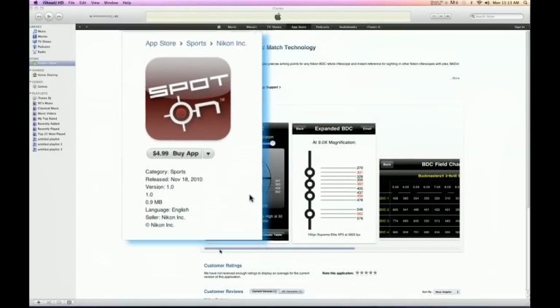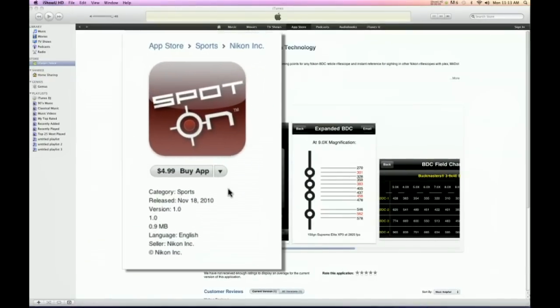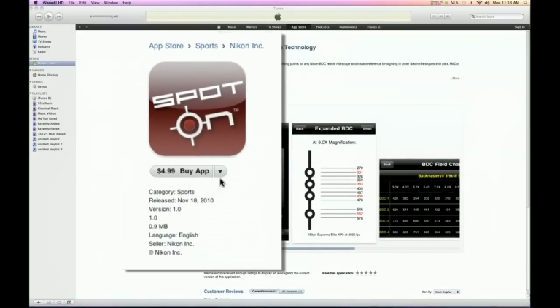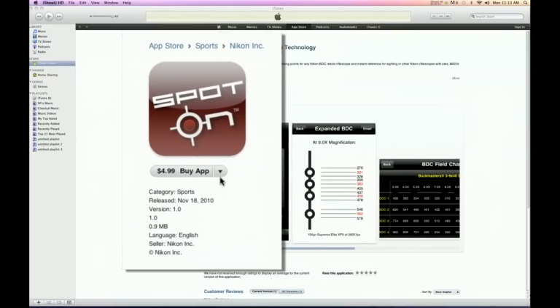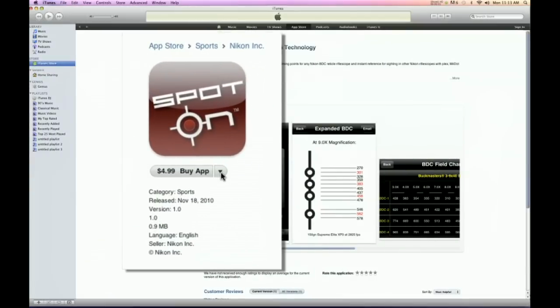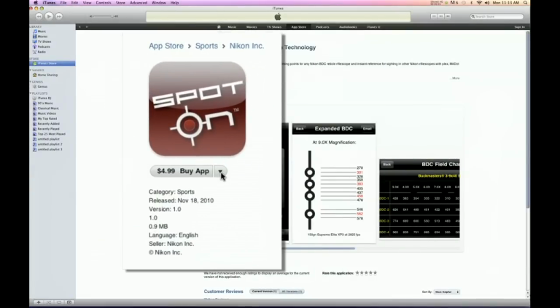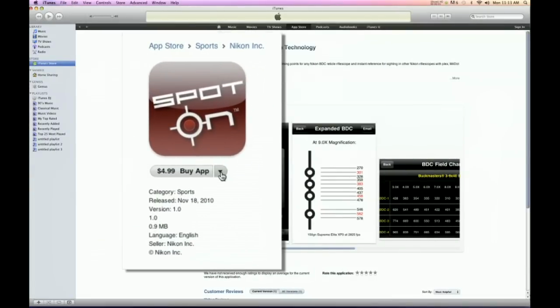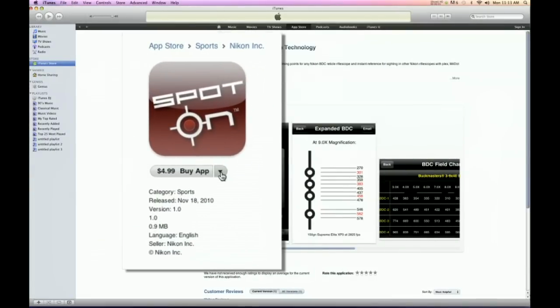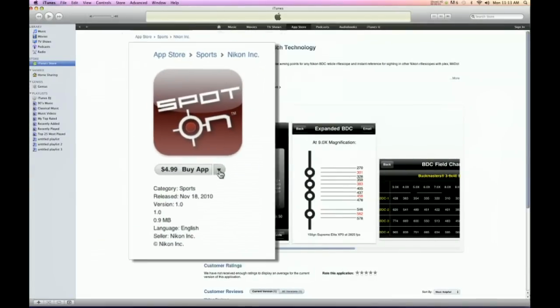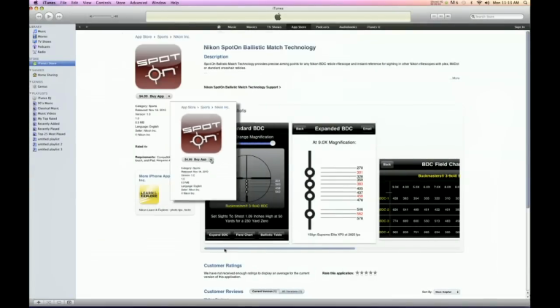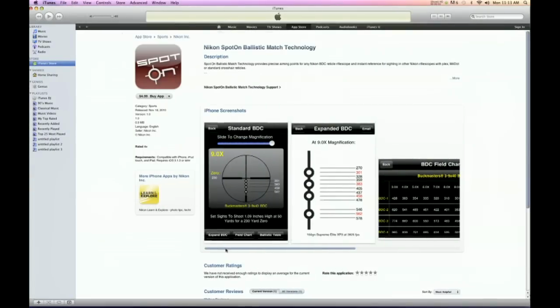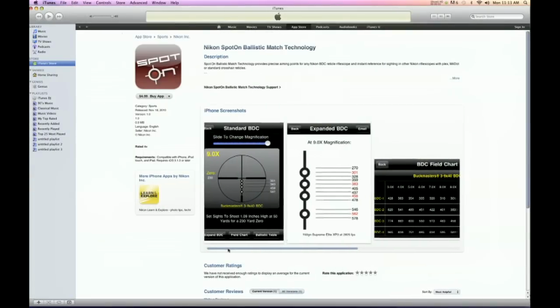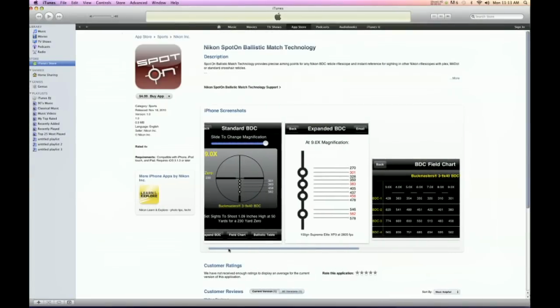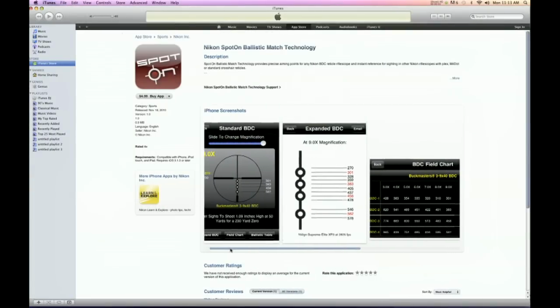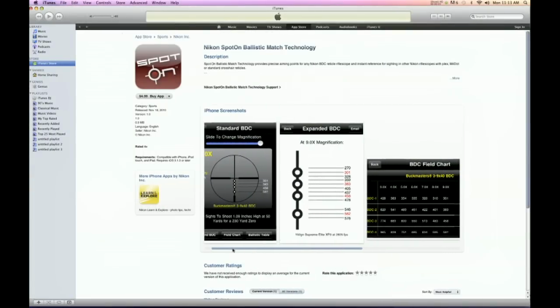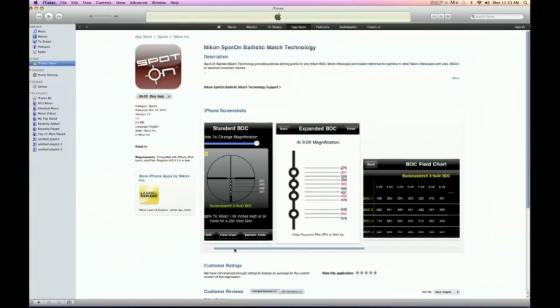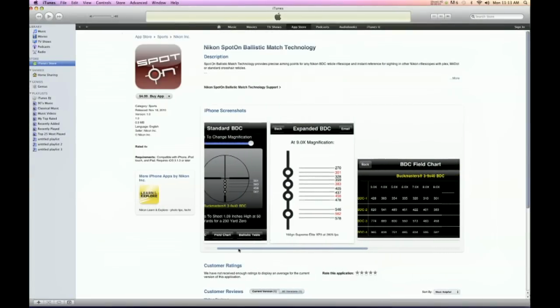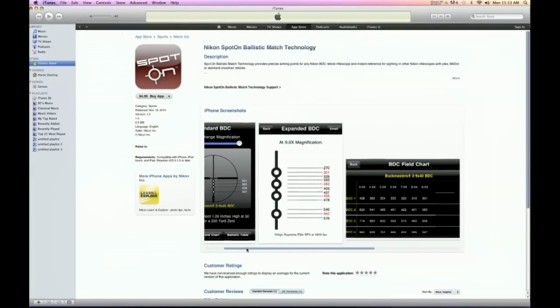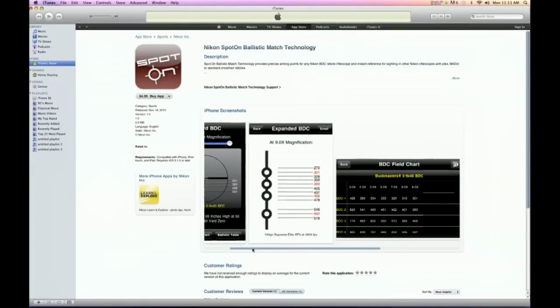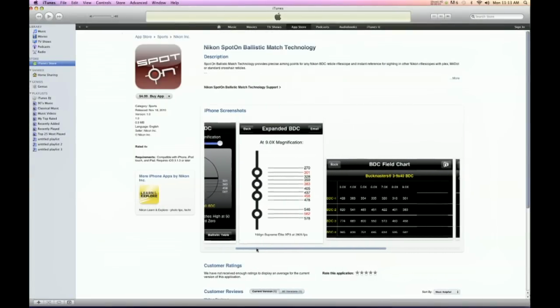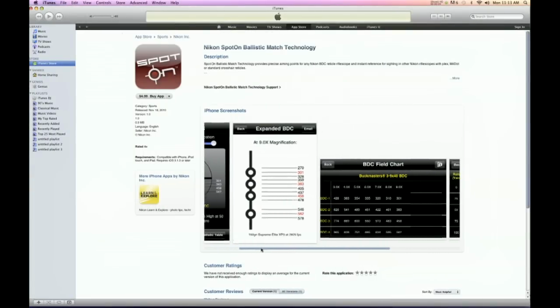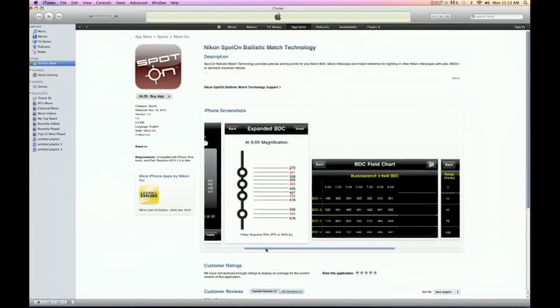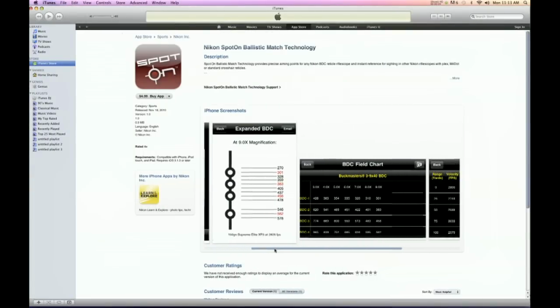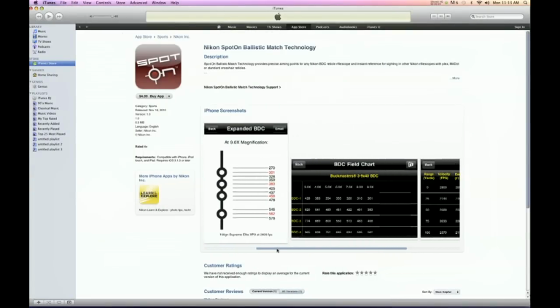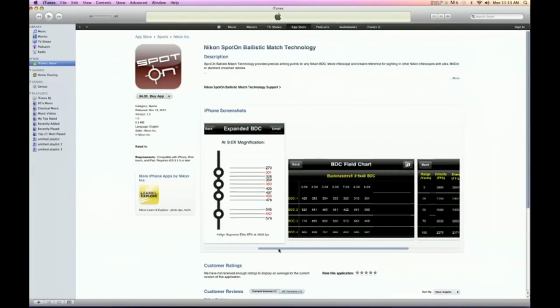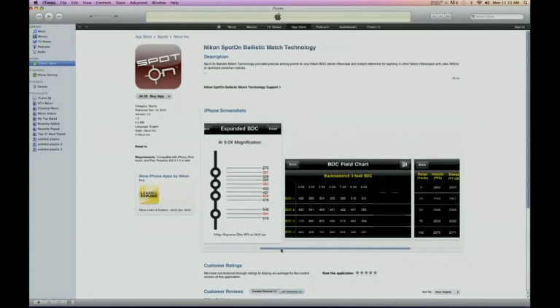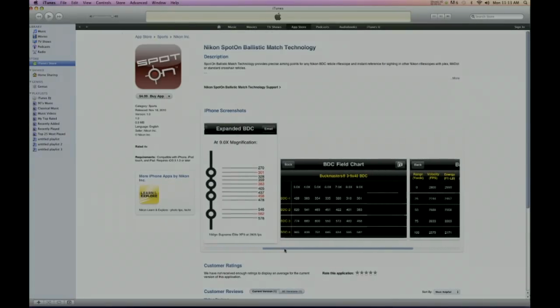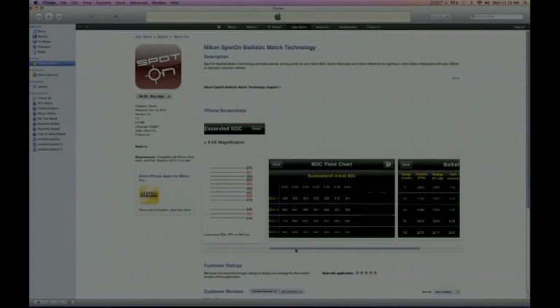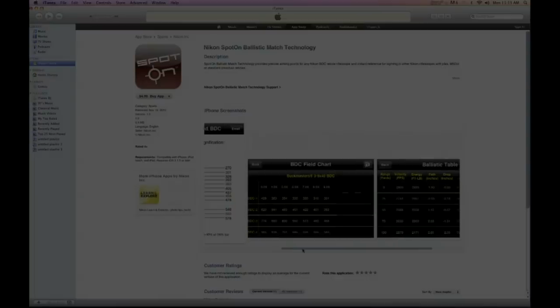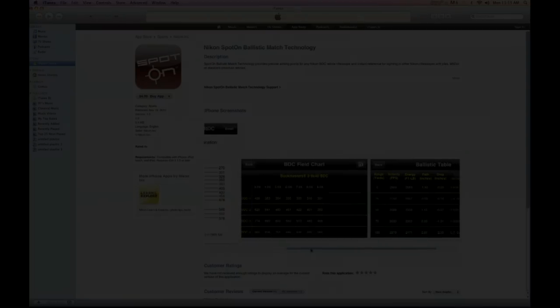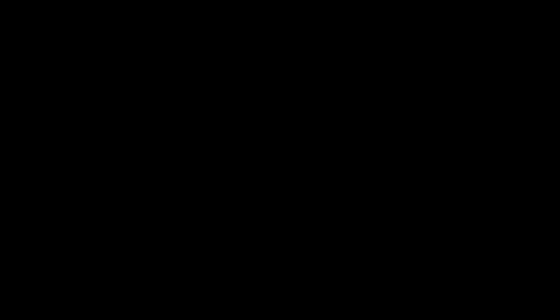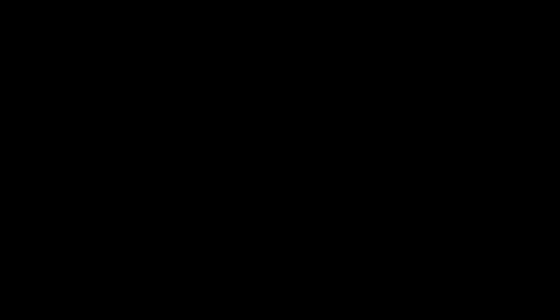Nikon's Spot On app is available as a download from the iTunes App Store for $4.99.